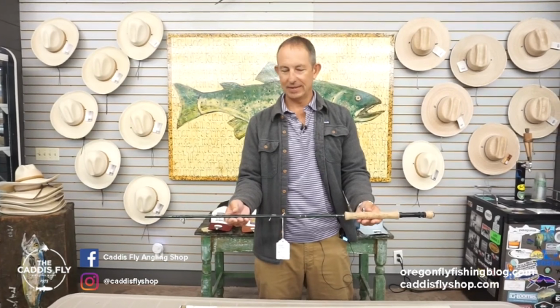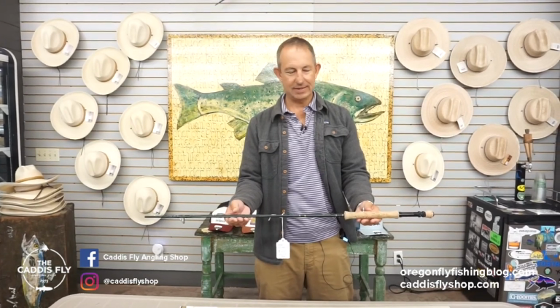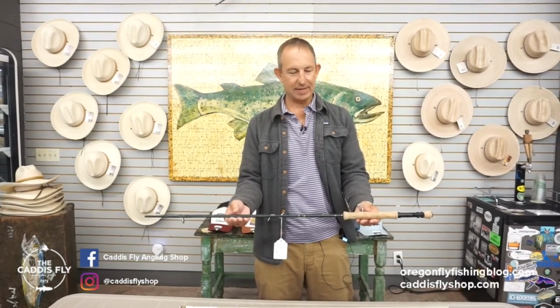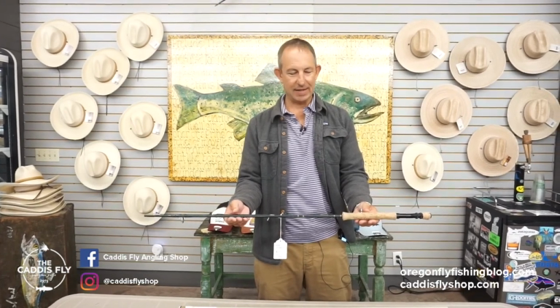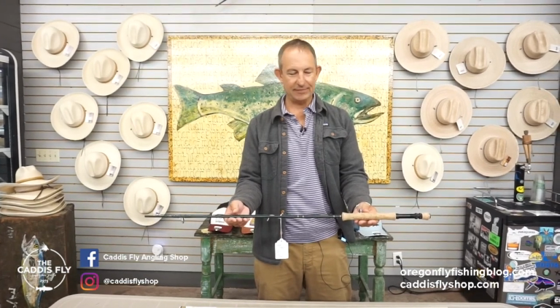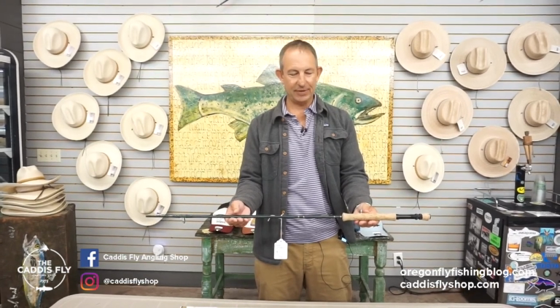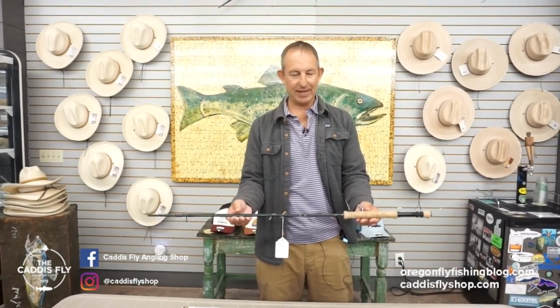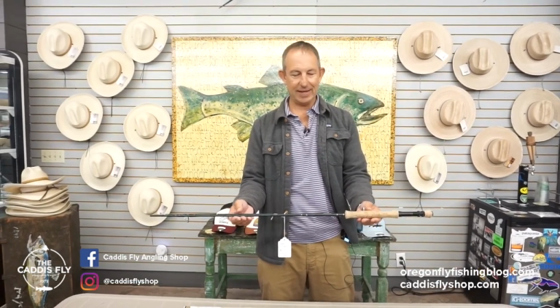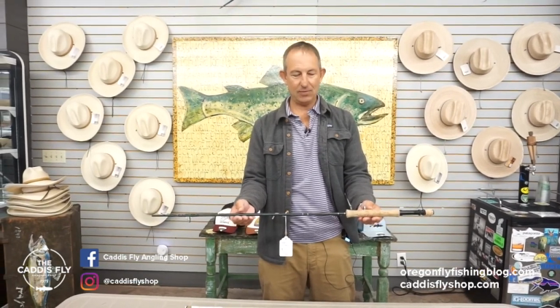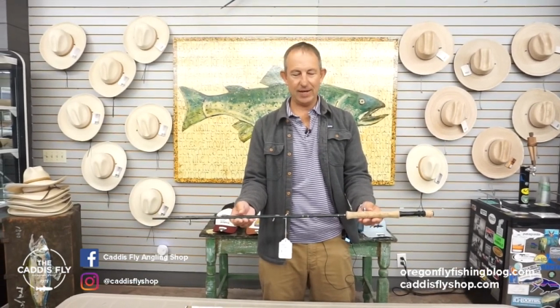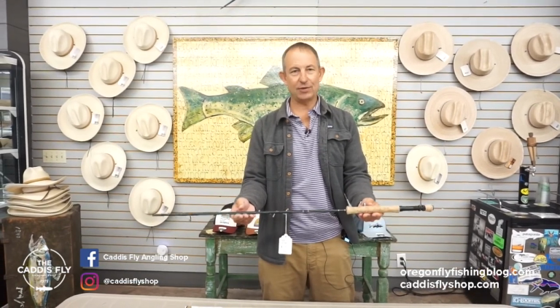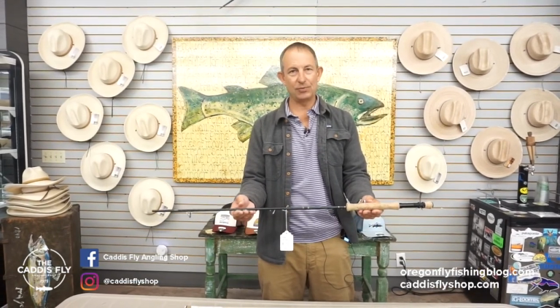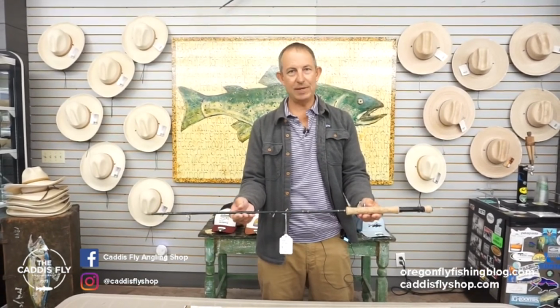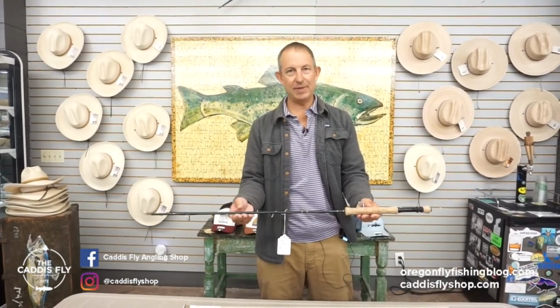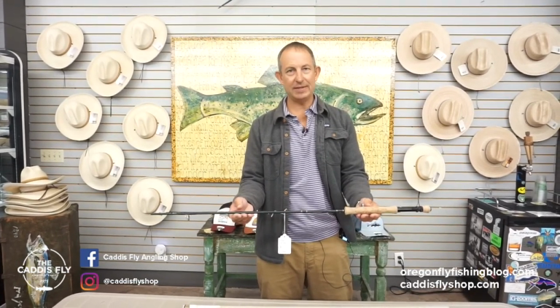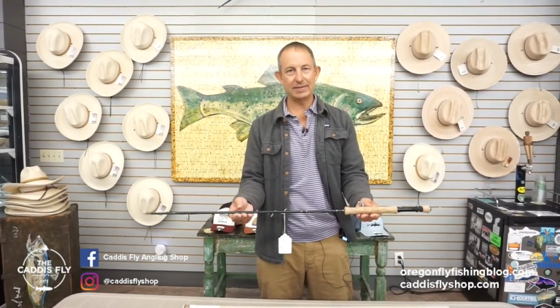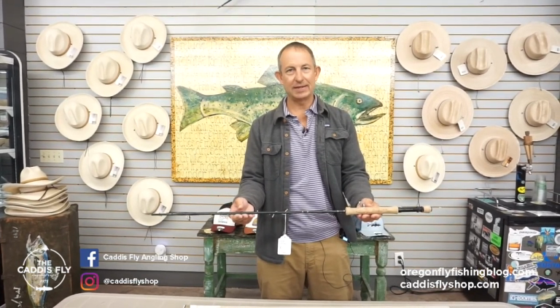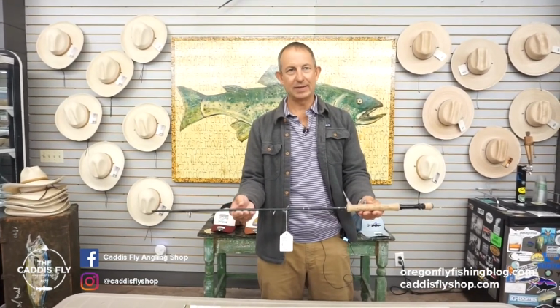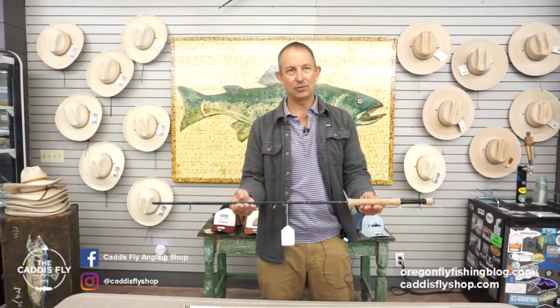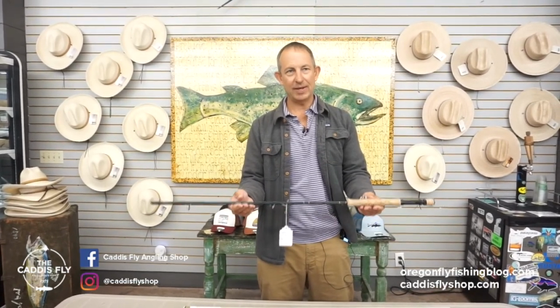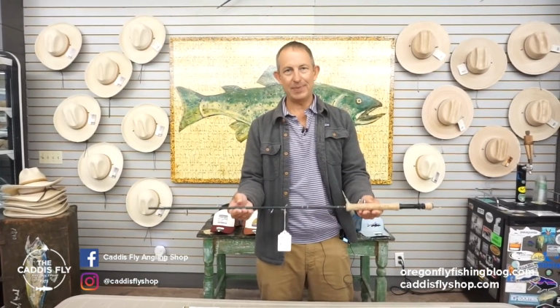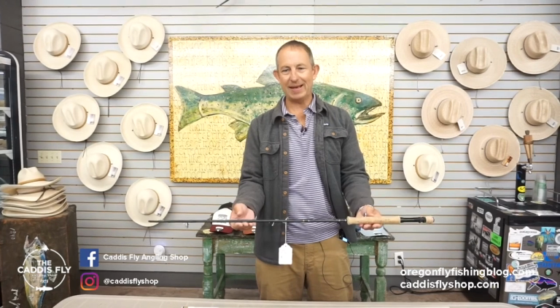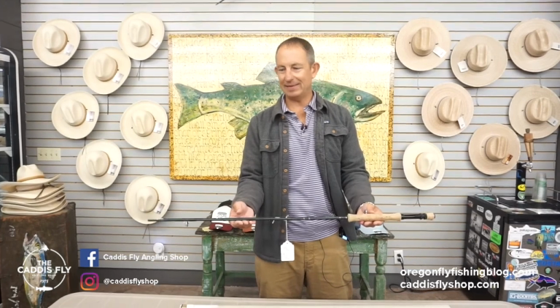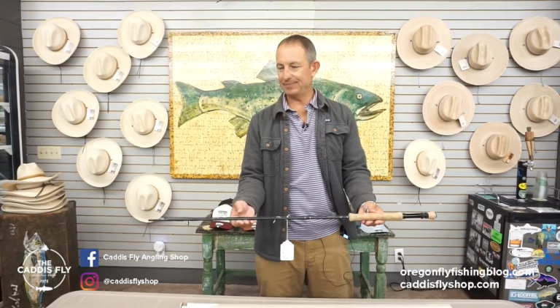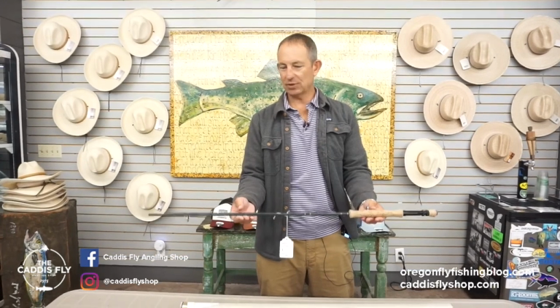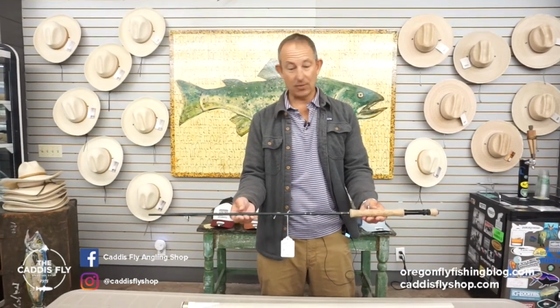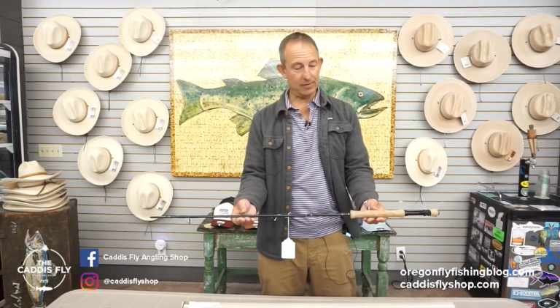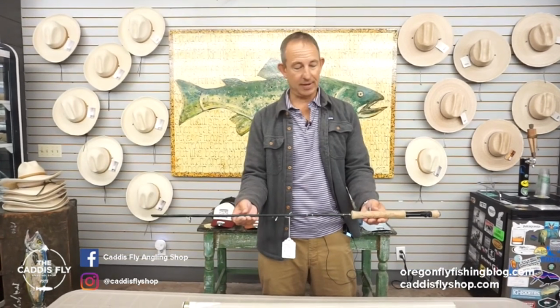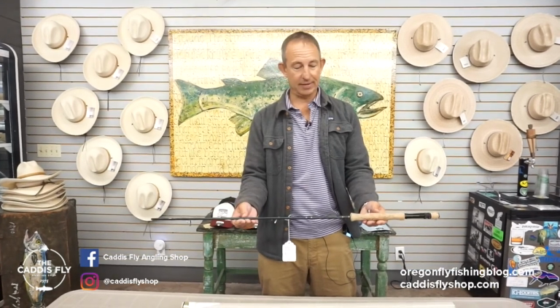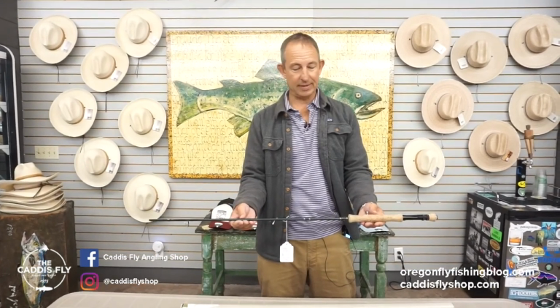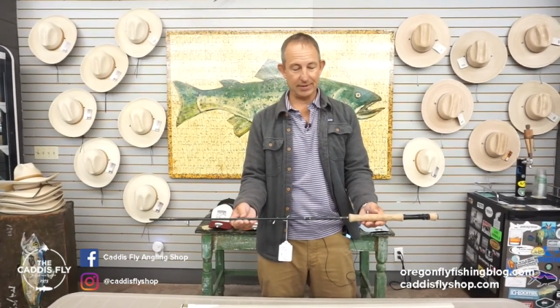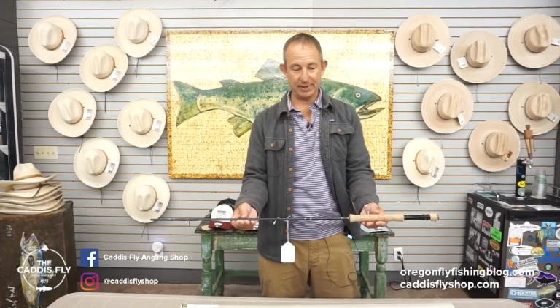This is a nine-foot, eight-weight, three-piece — a great backup saltwater rod, actually.